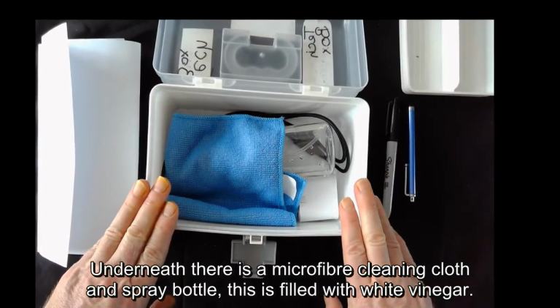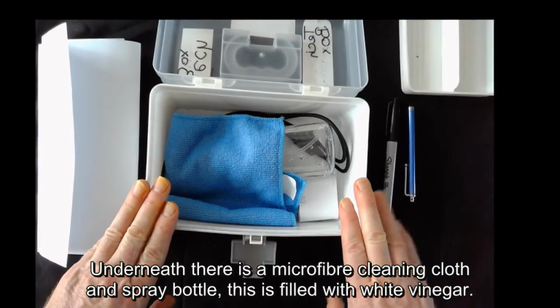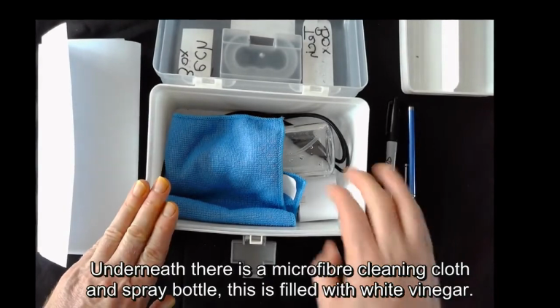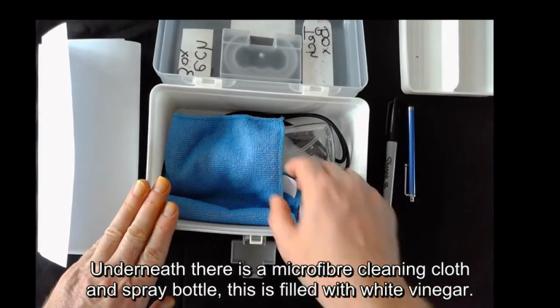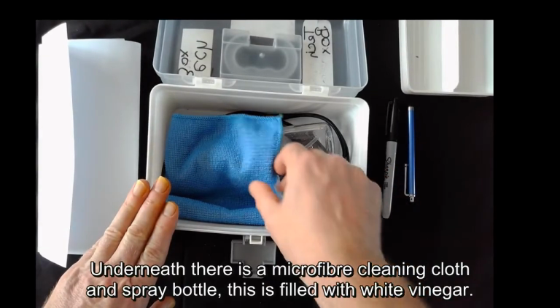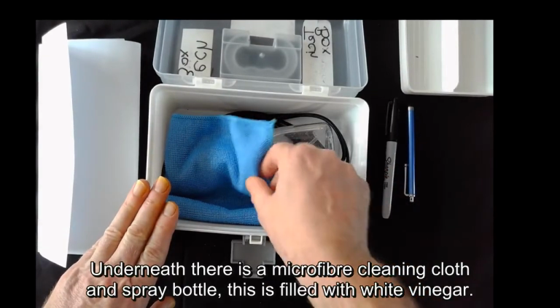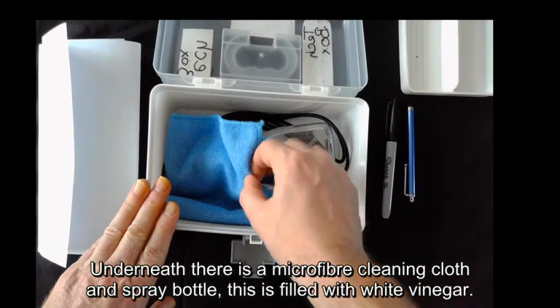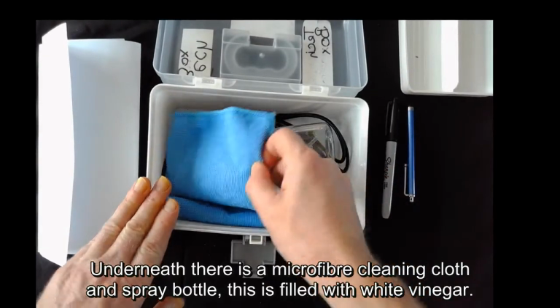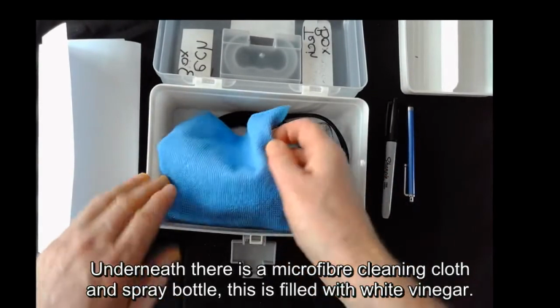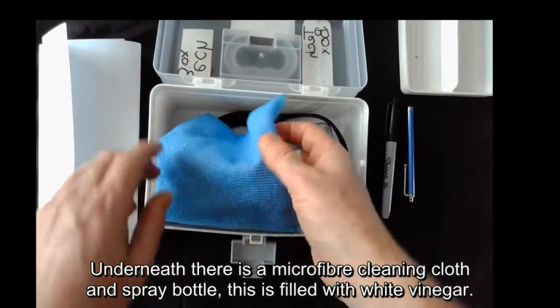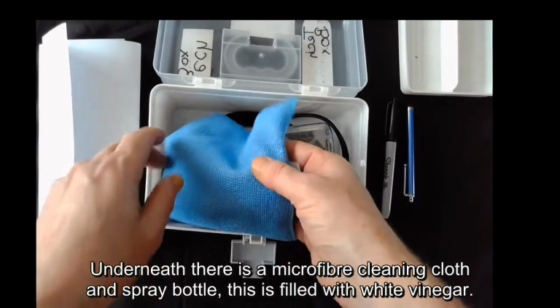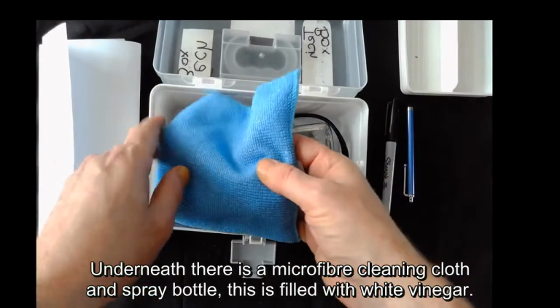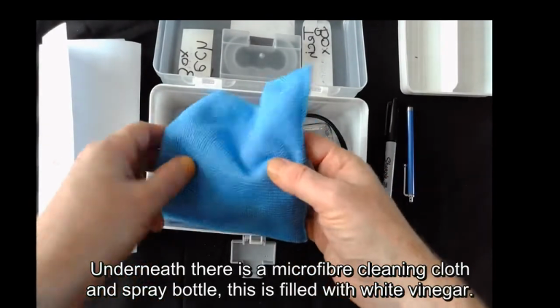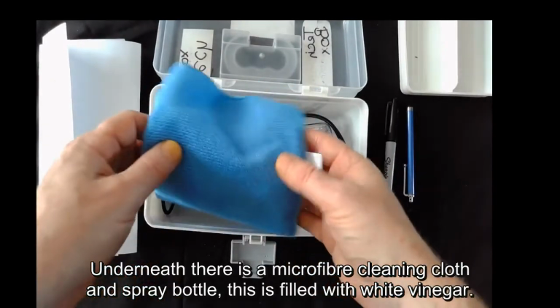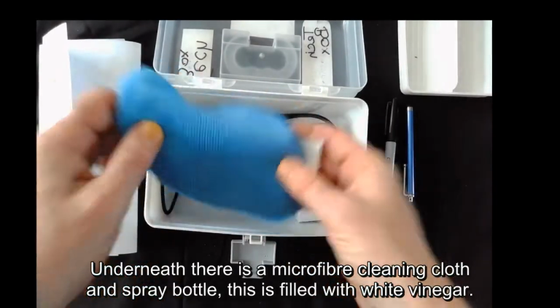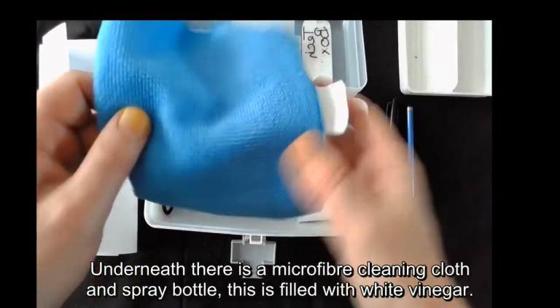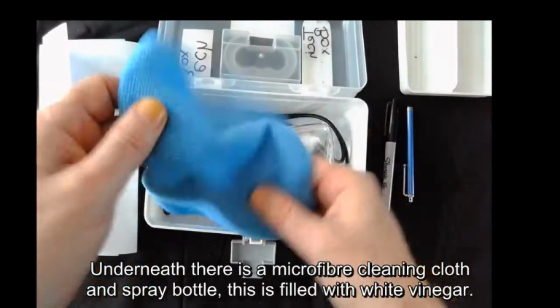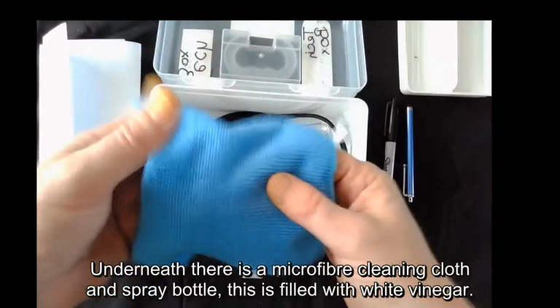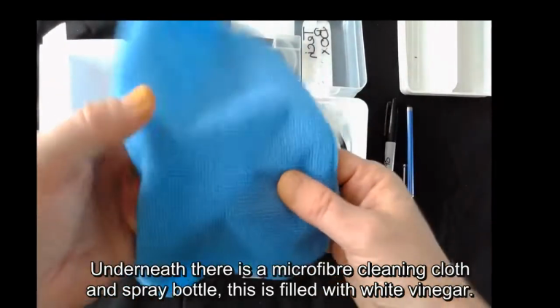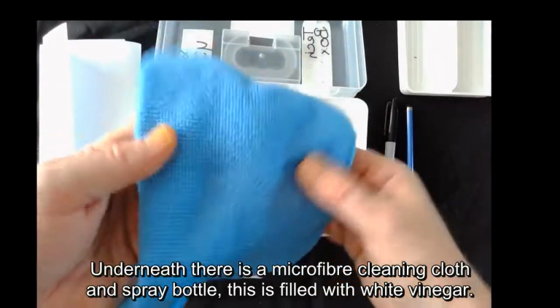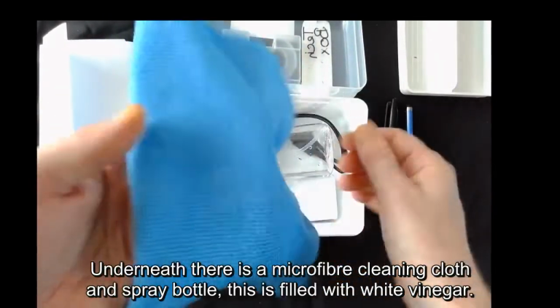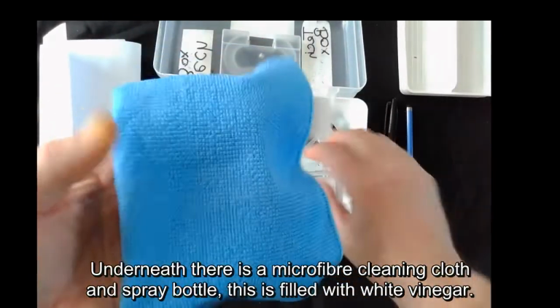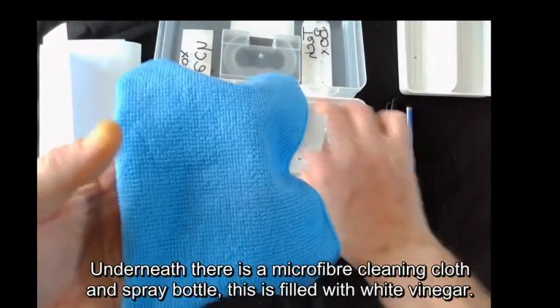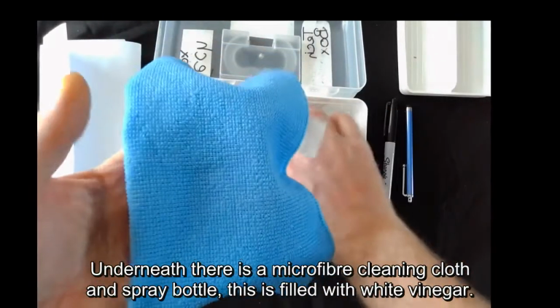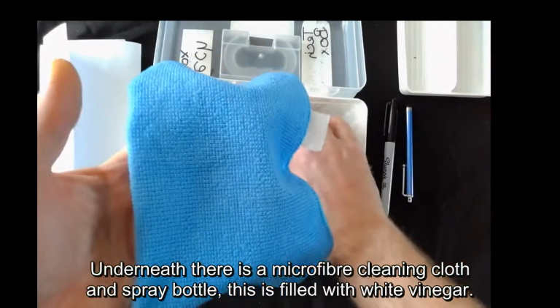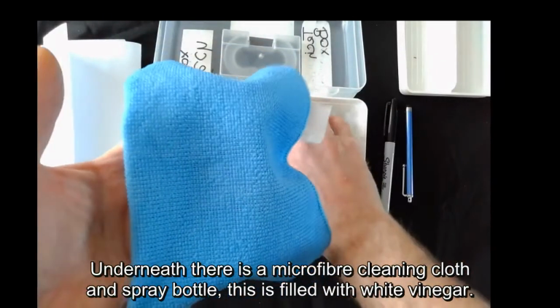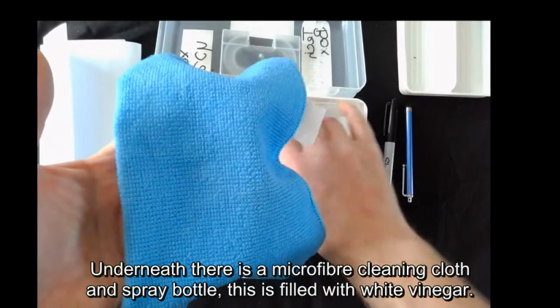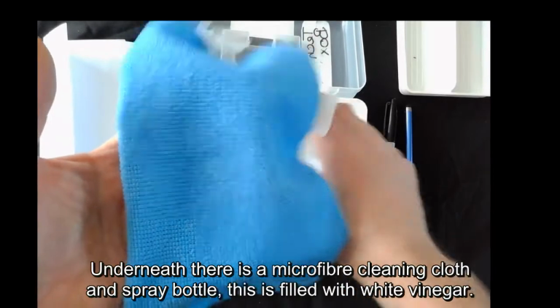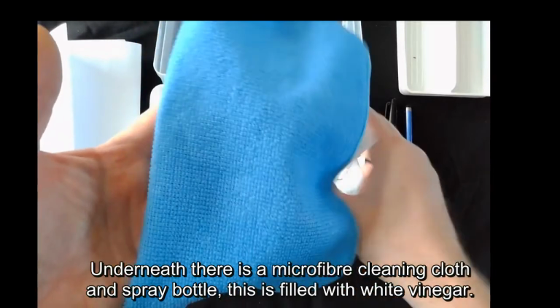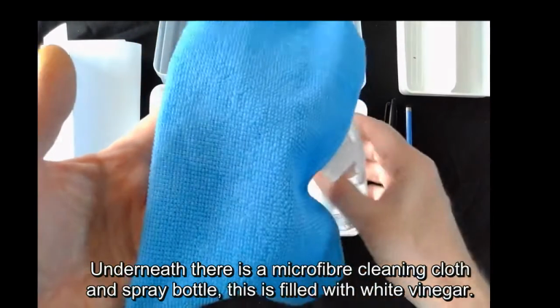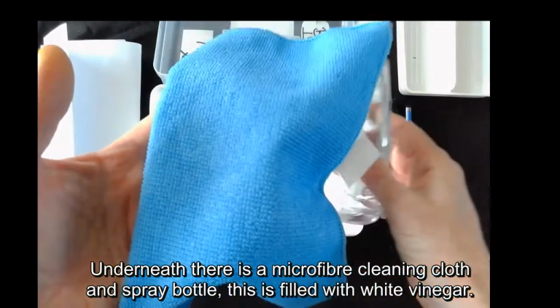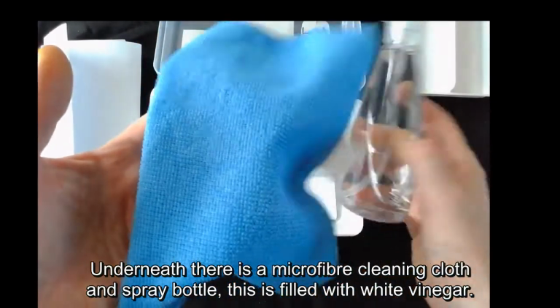Underneath there is a microfibre cleaning cloth and spray bottle — this is filled with white vinegar.